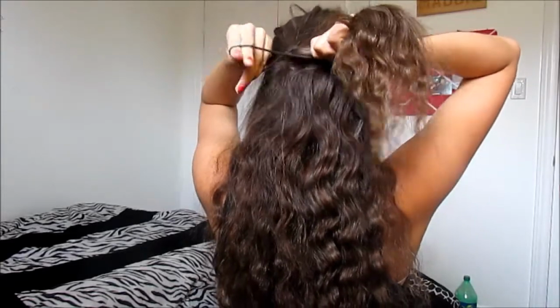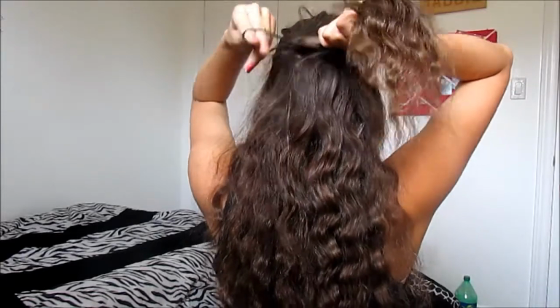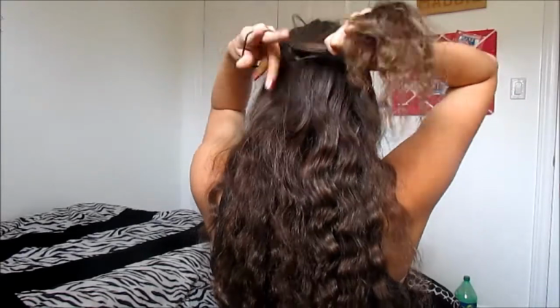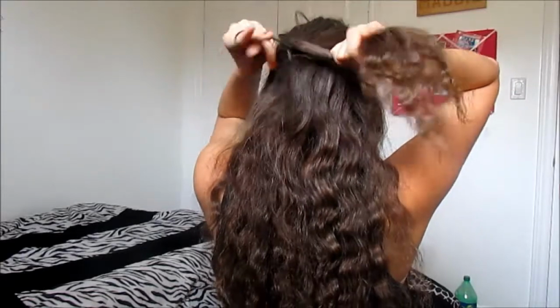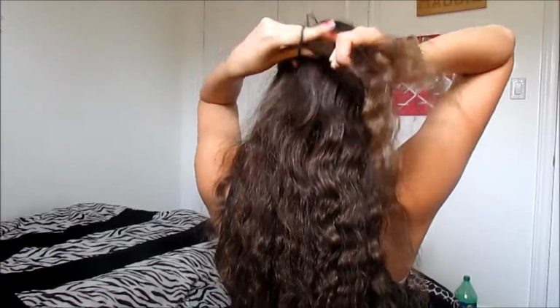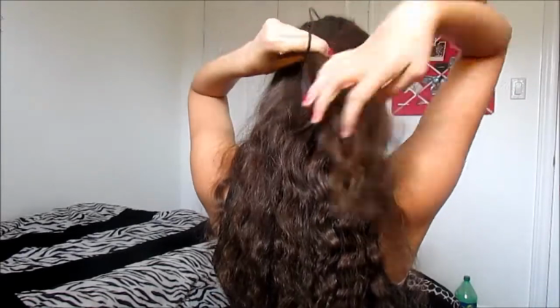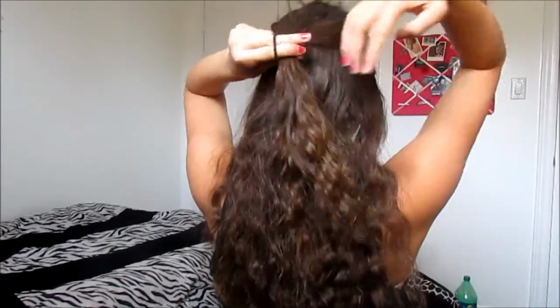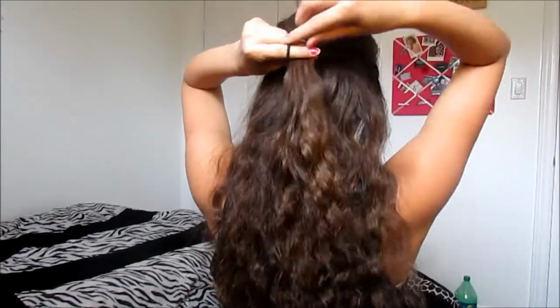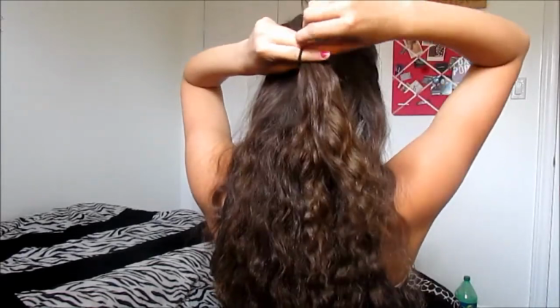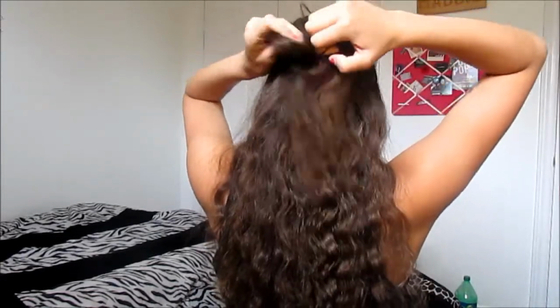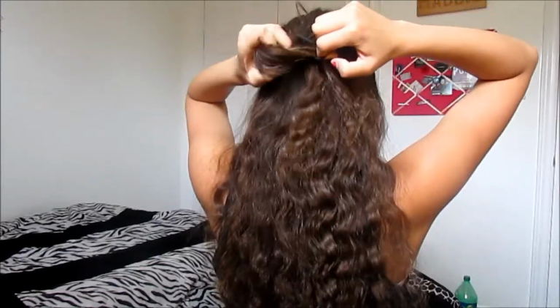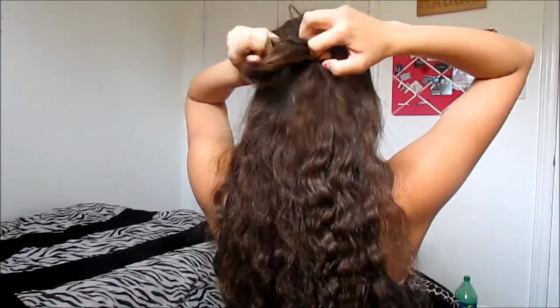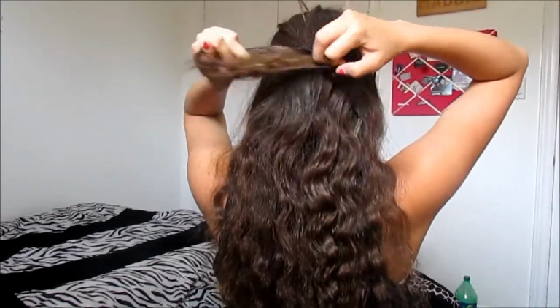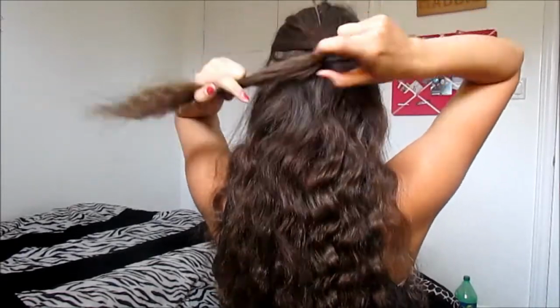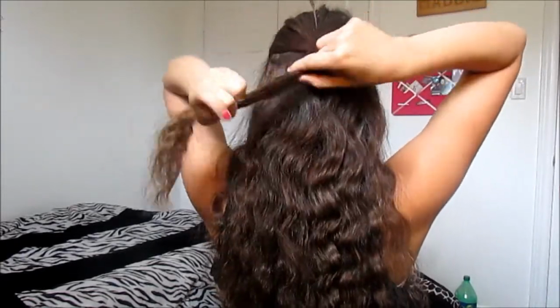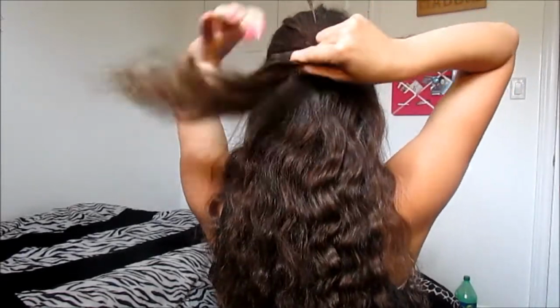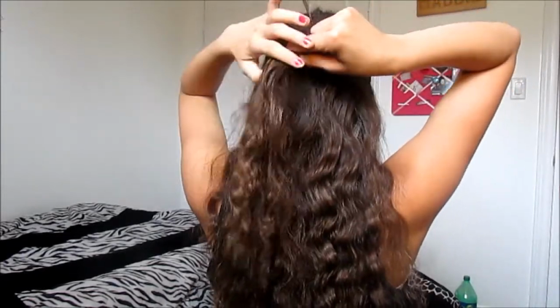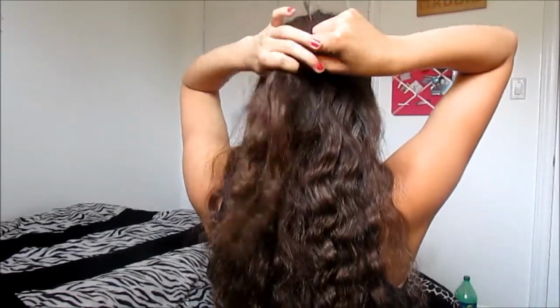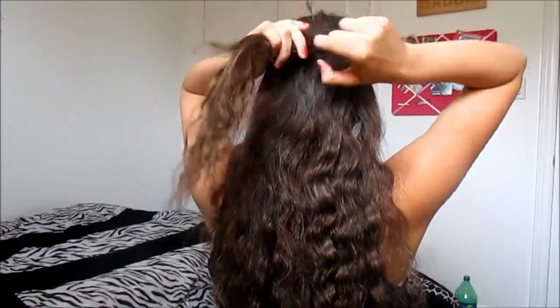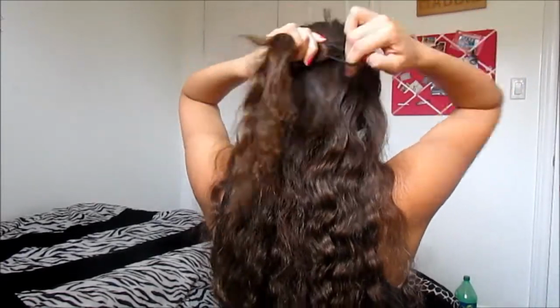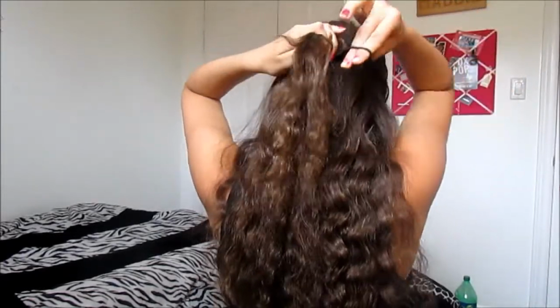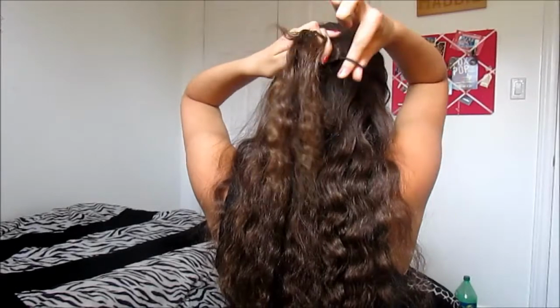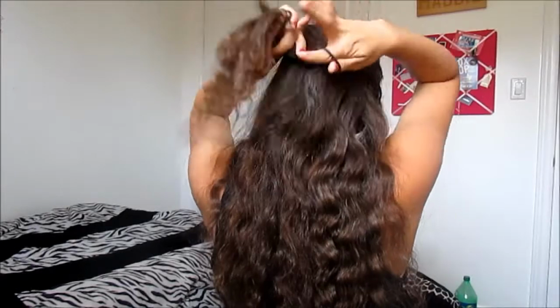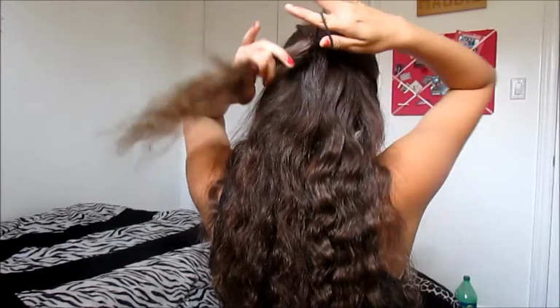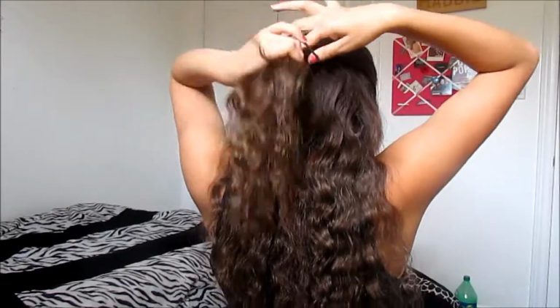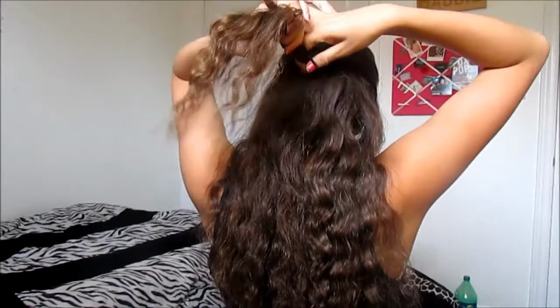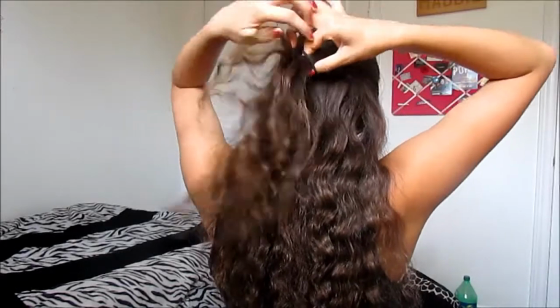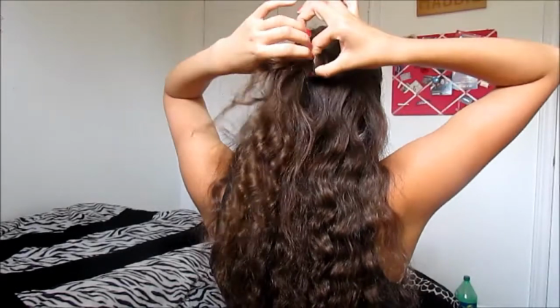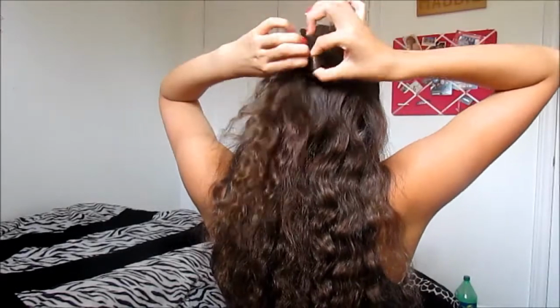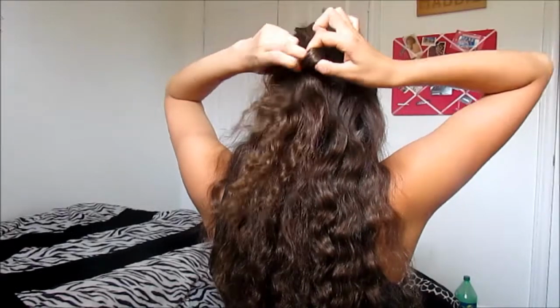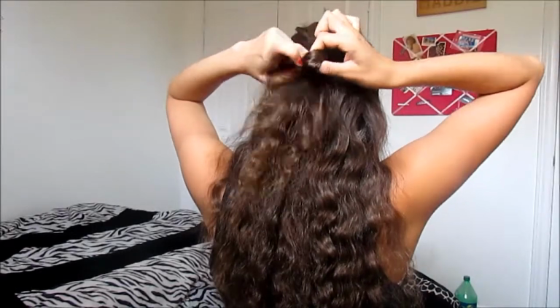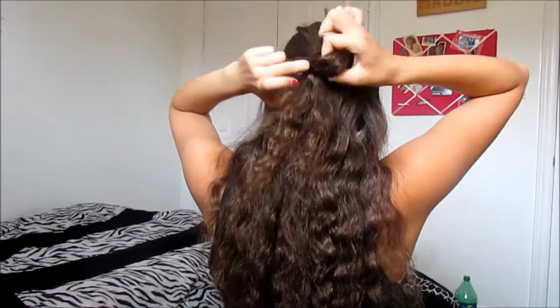Don't worry if it's kind of sticking up at the front — you can always fix it with bobby pins or just hairspray like I did. You'll probably see a major flyaway on the top of my head there, but don't worry, I fixed it.